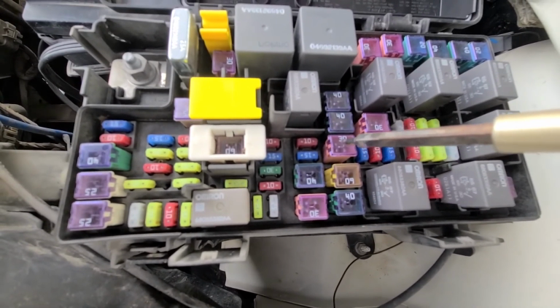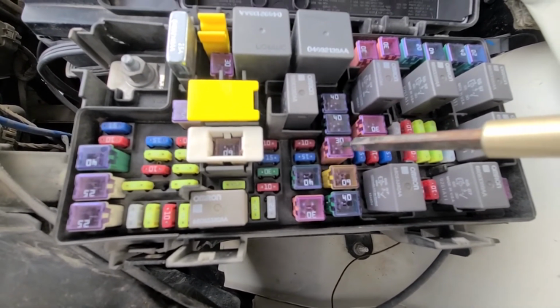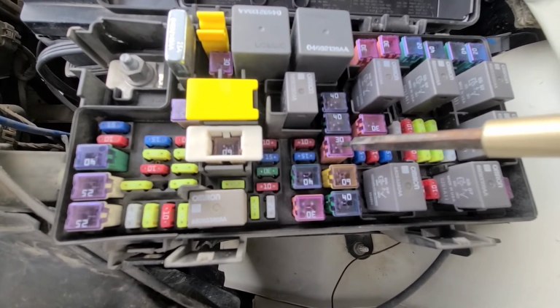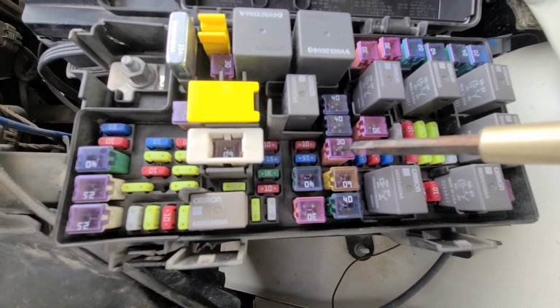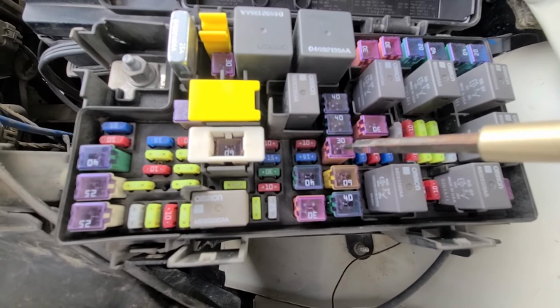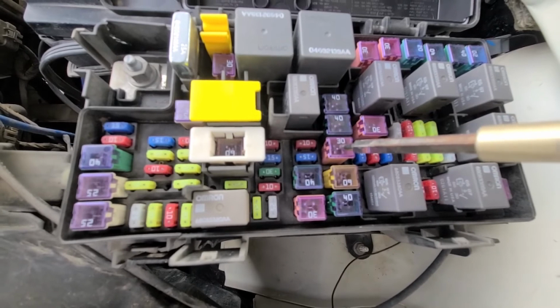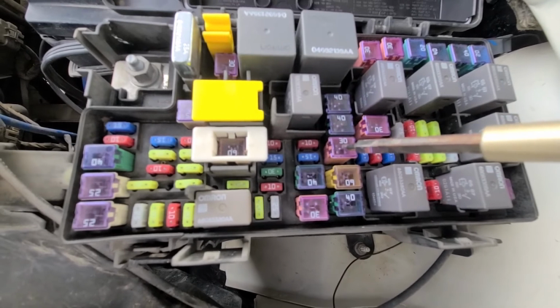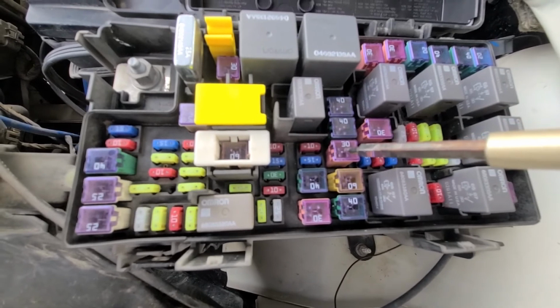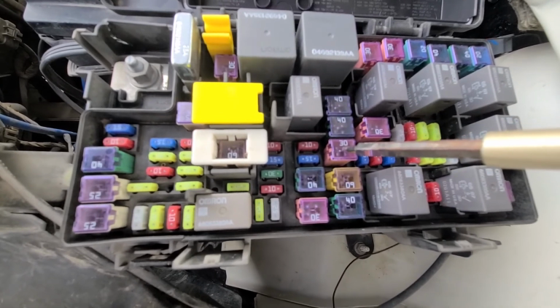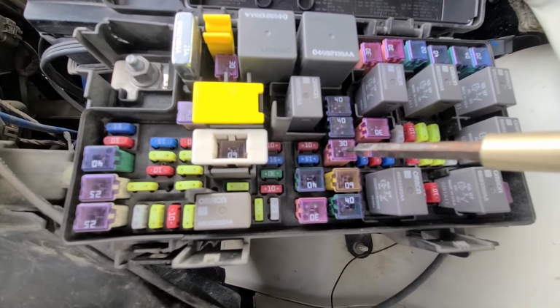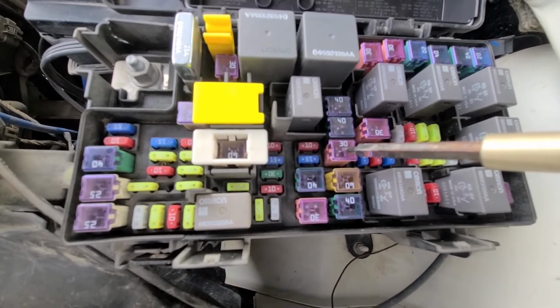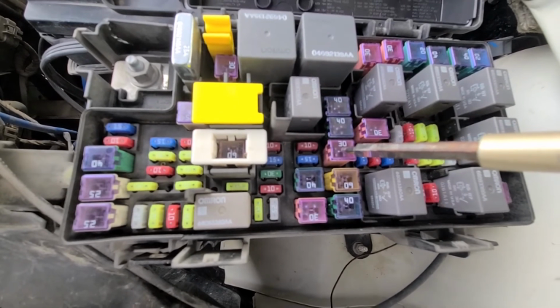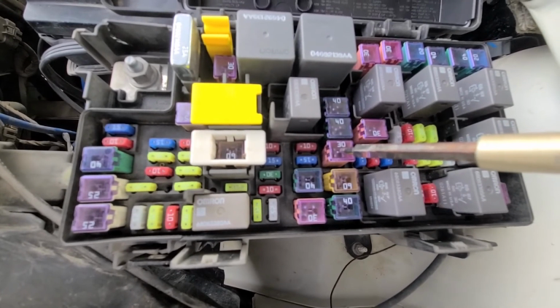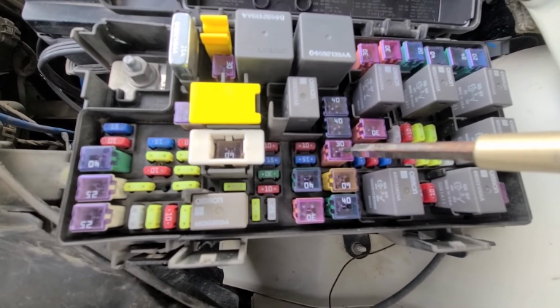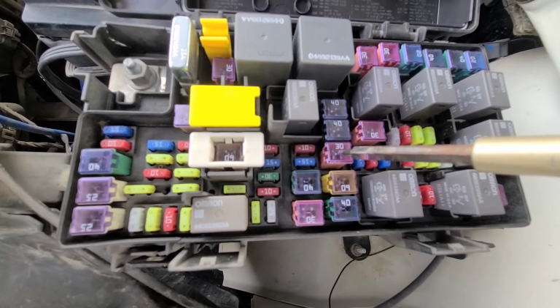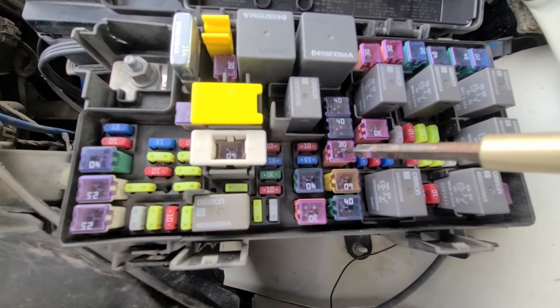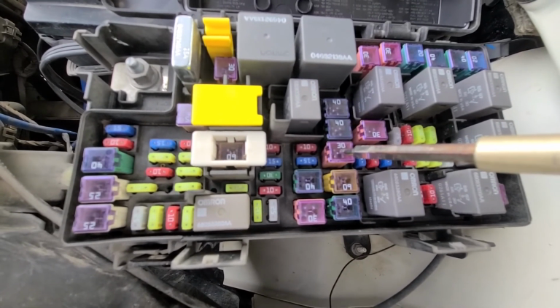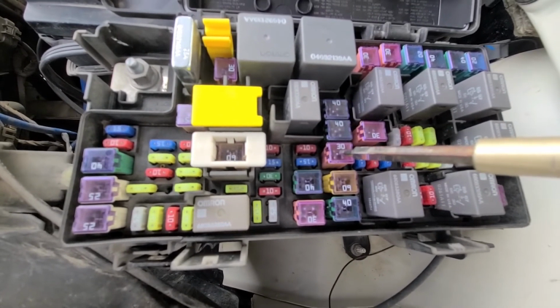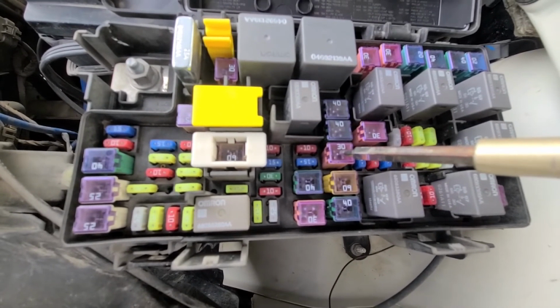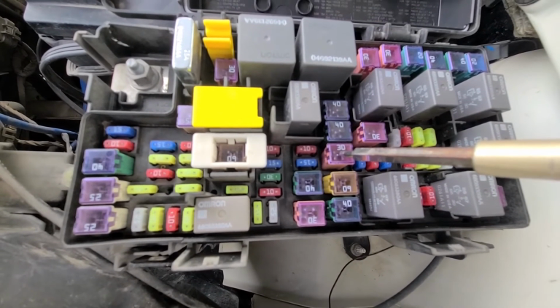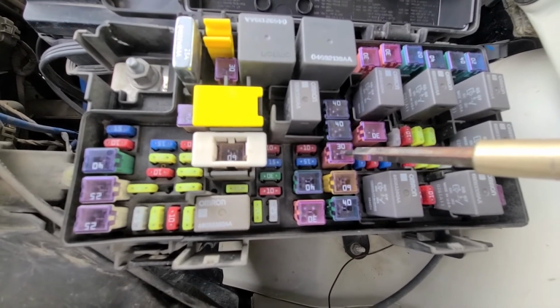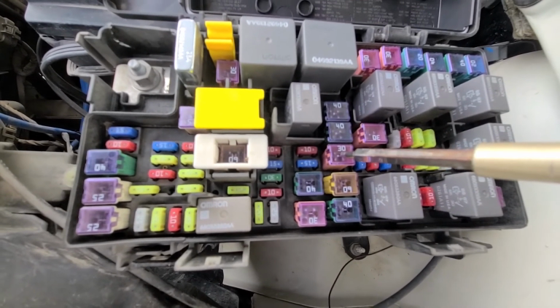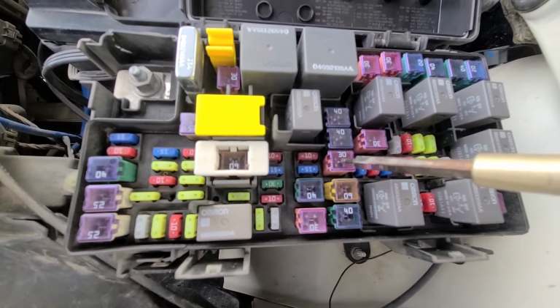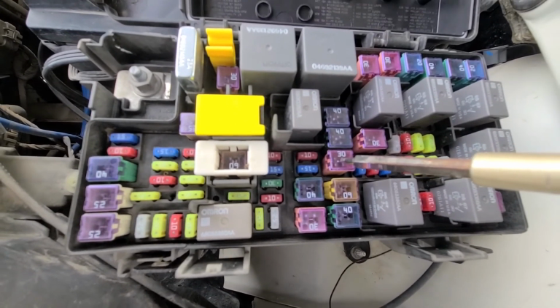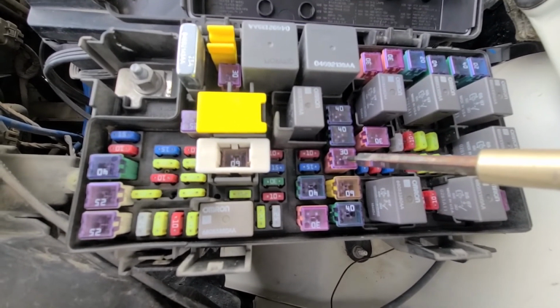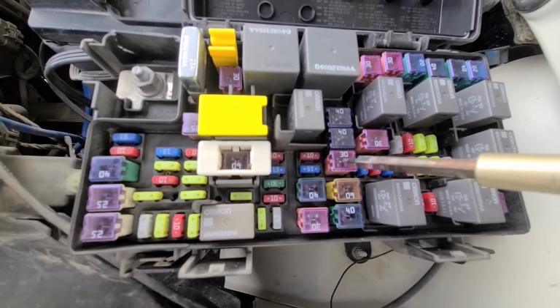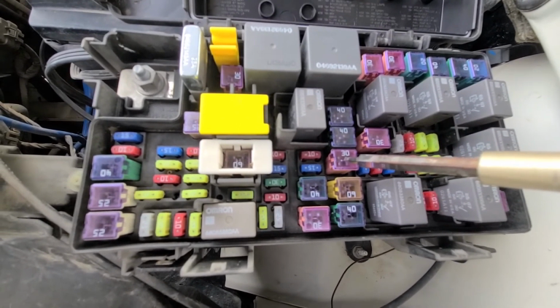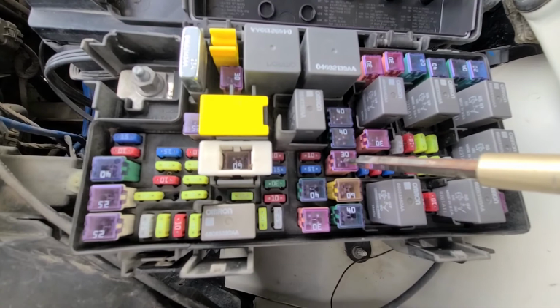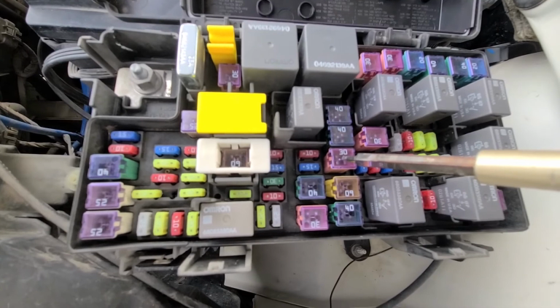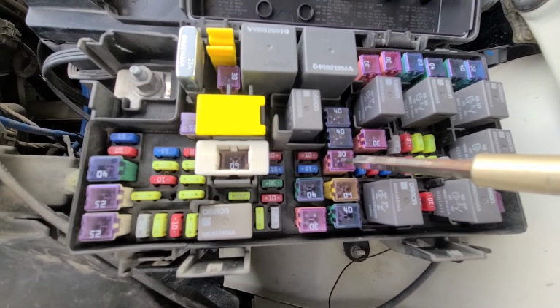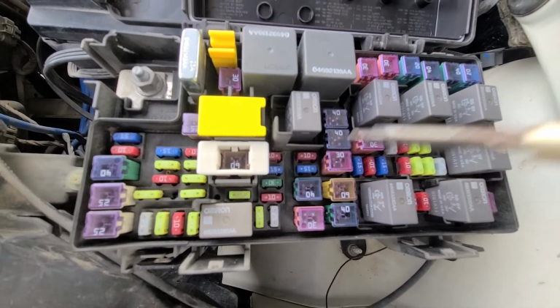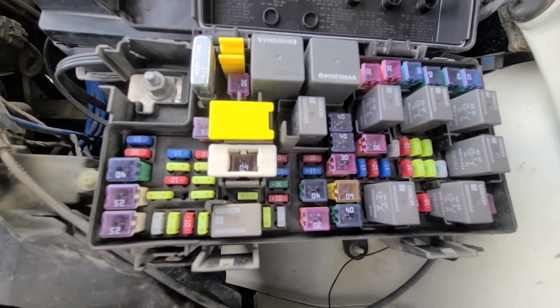If this fuse is good then you want to check probably the switch itself or the wiring.